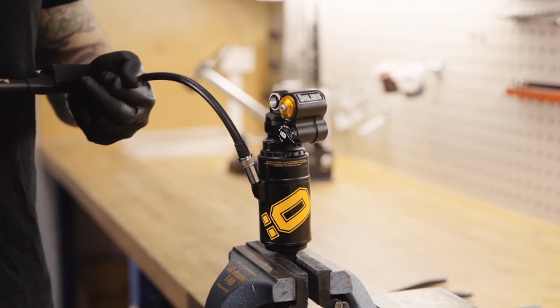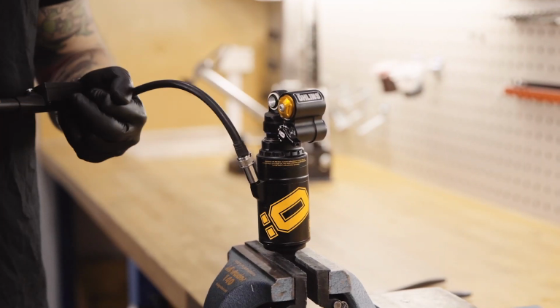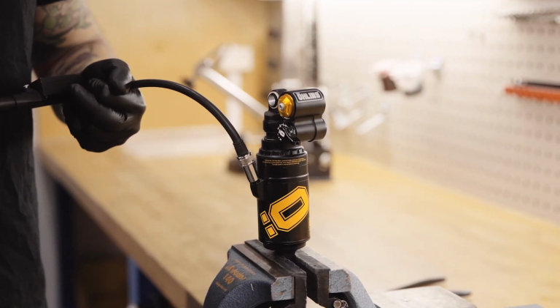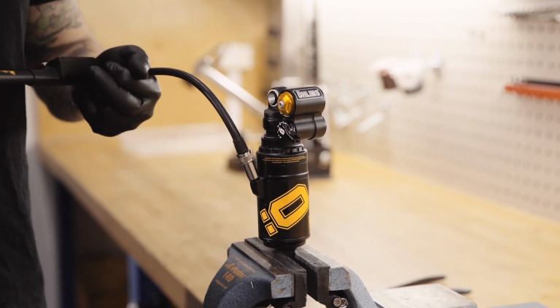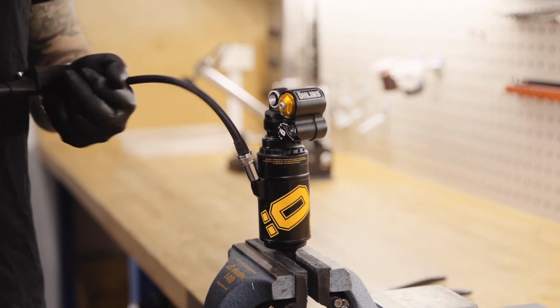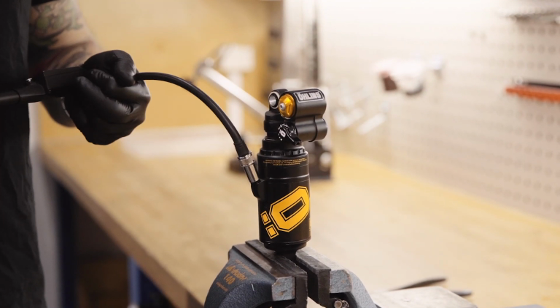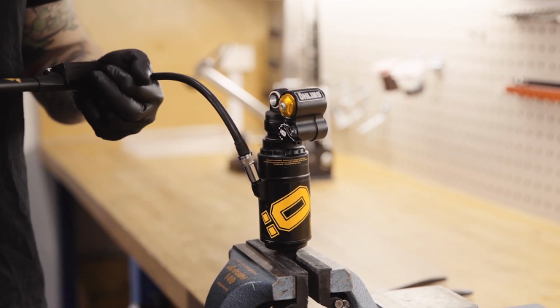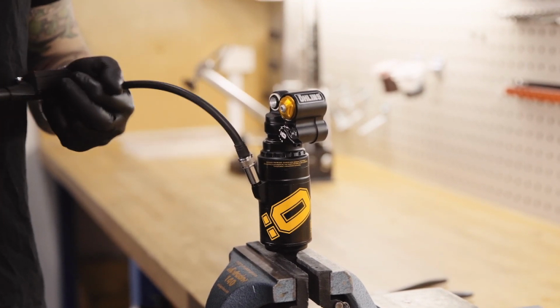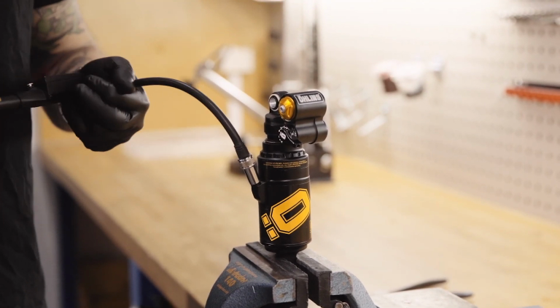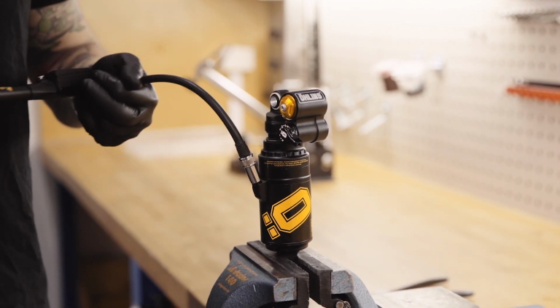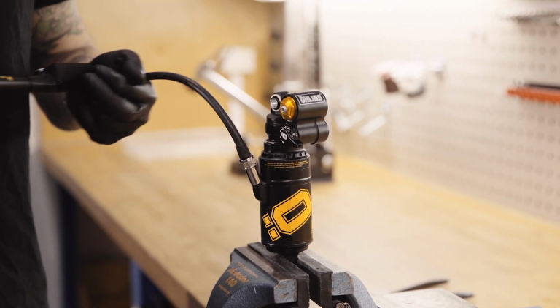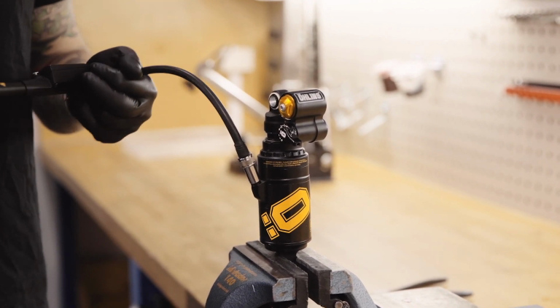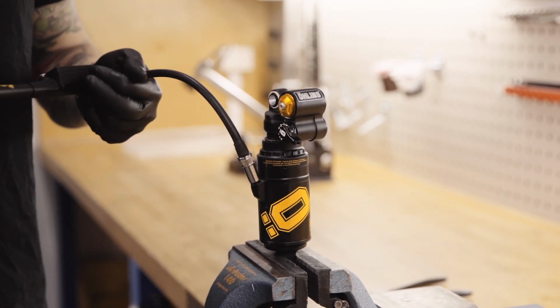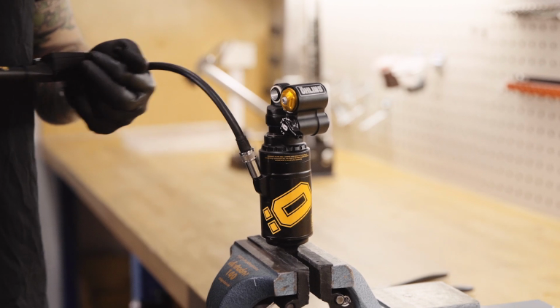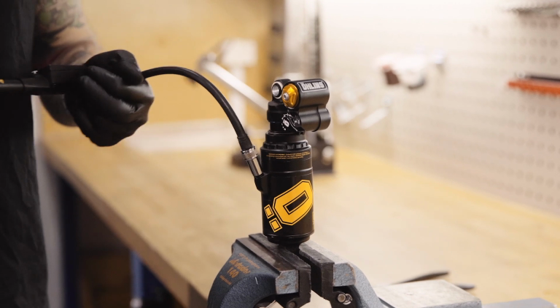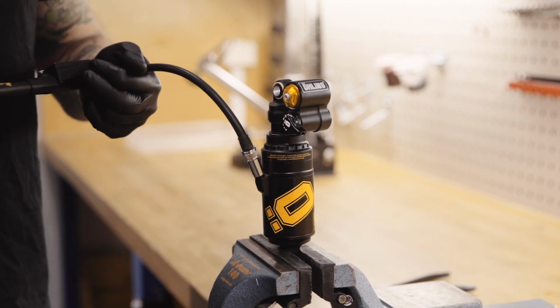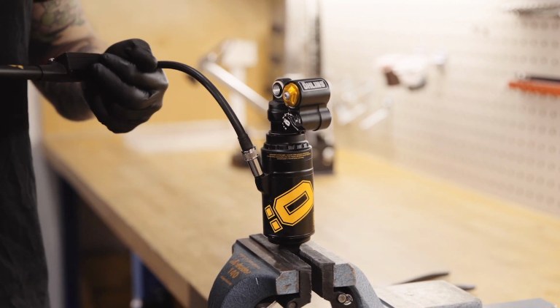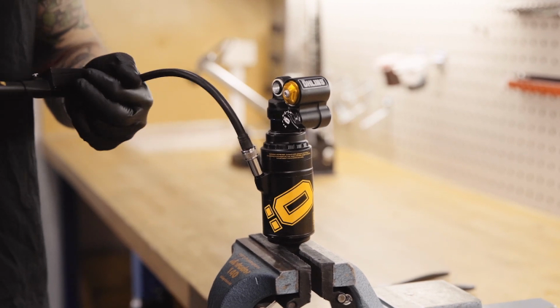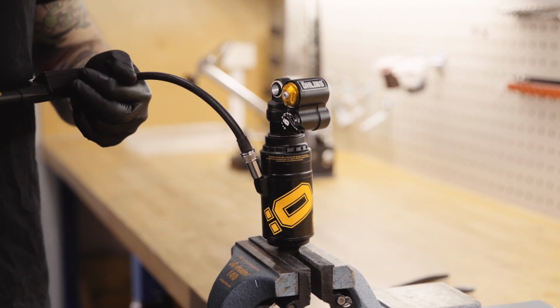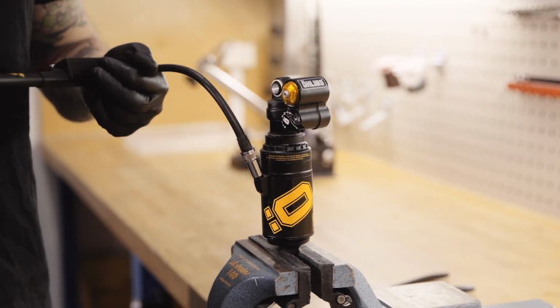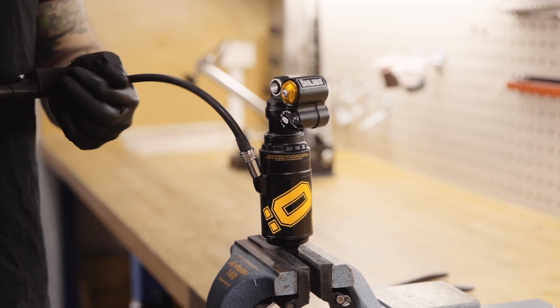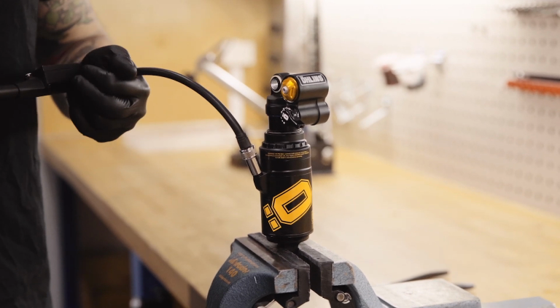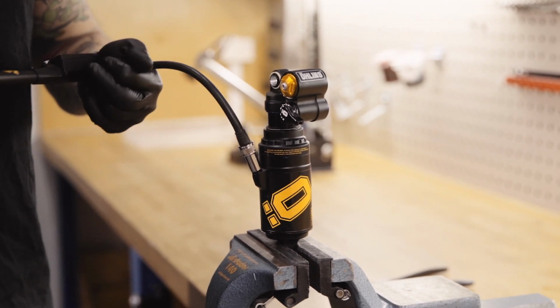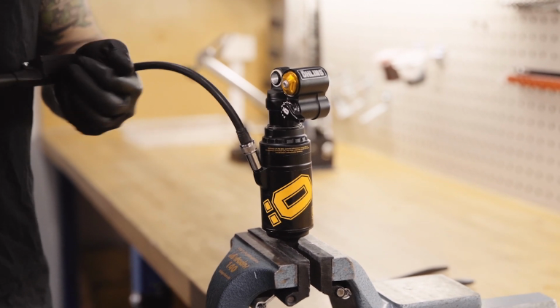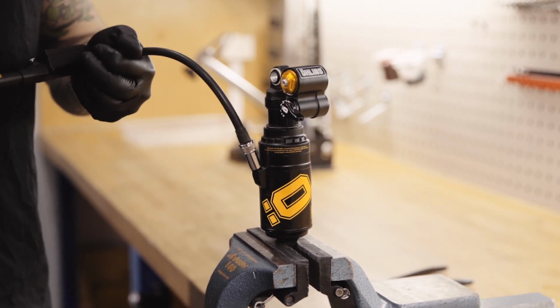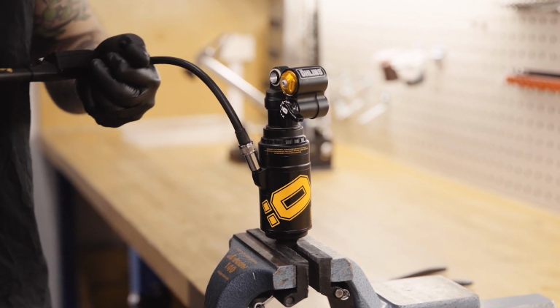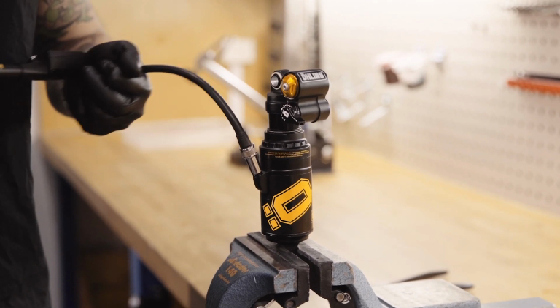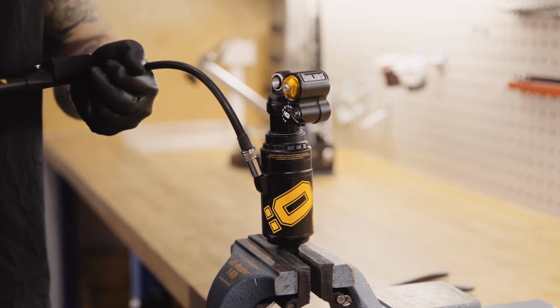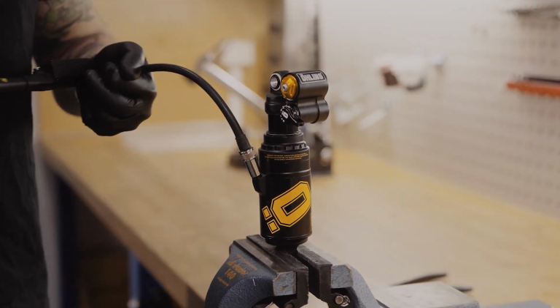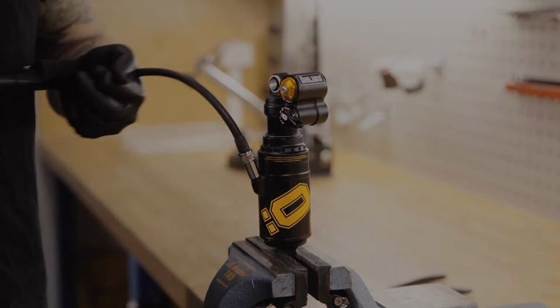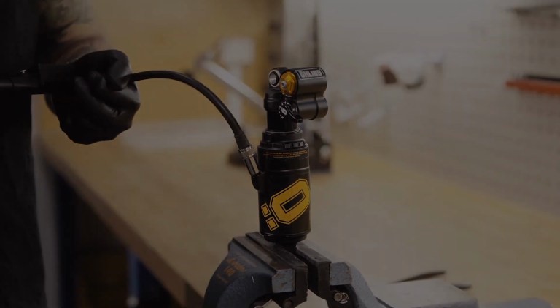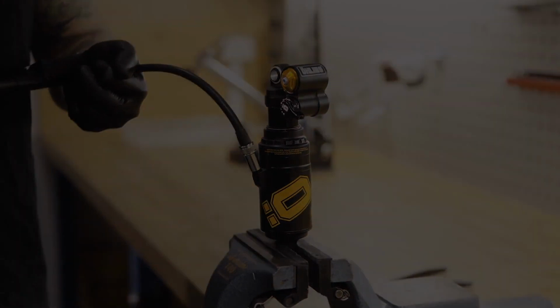Pump the shock to your preferred air pressure. Now you're done in the workshop — it's time to go riding.